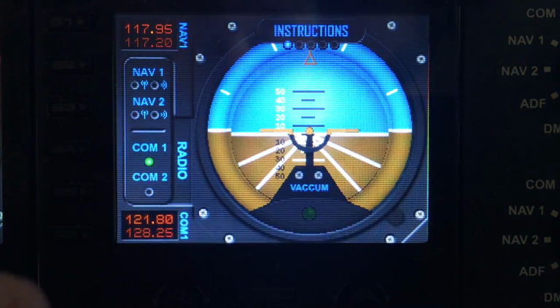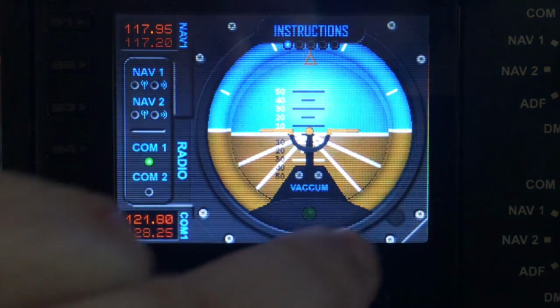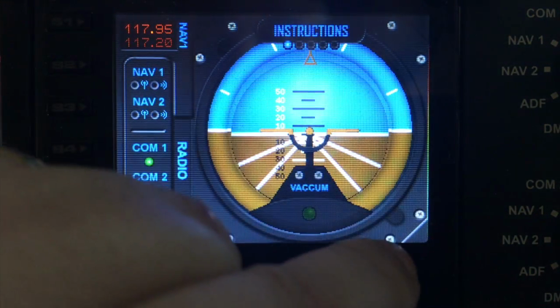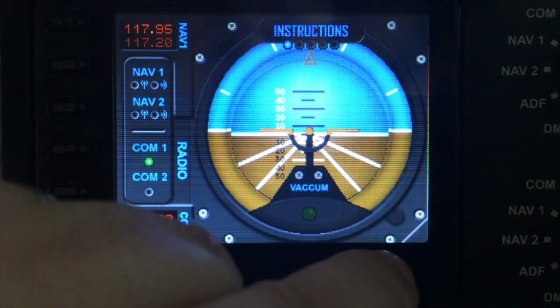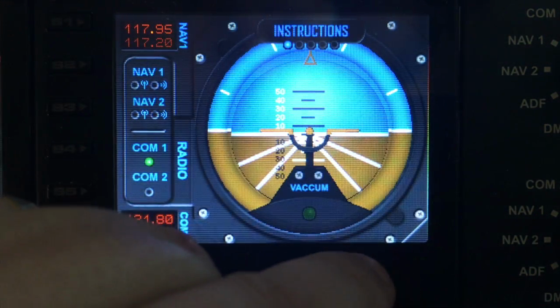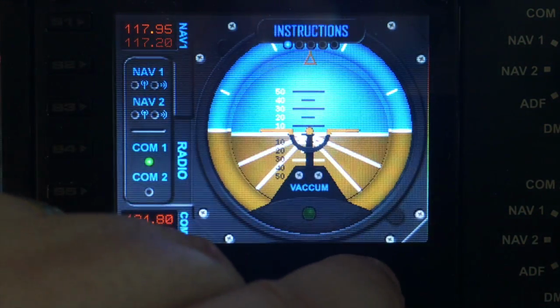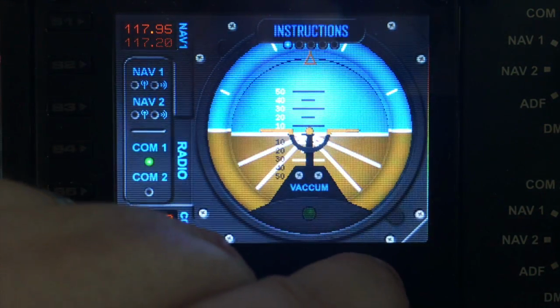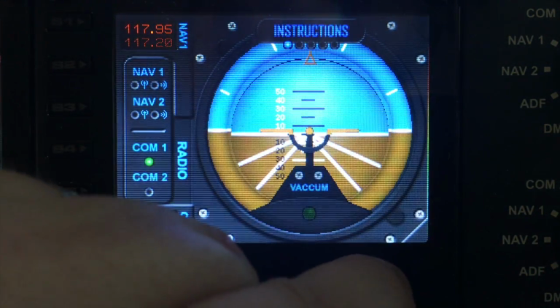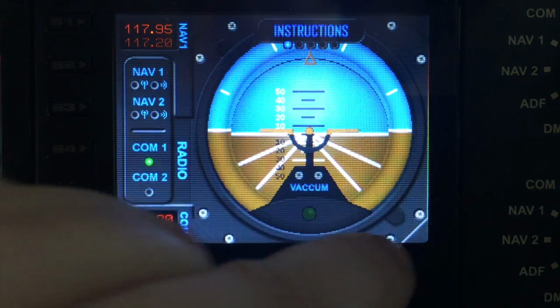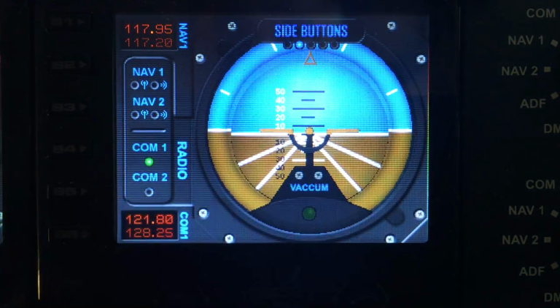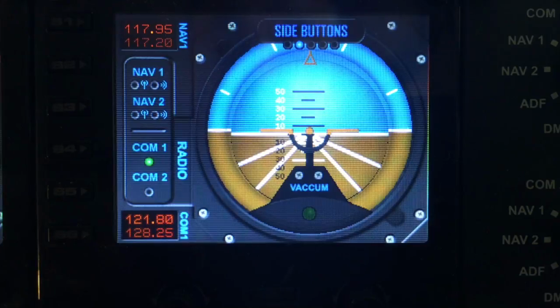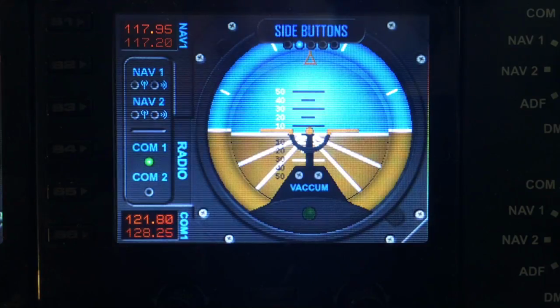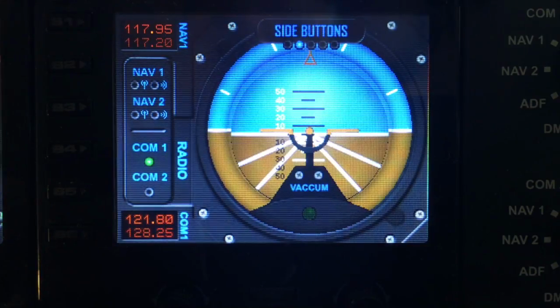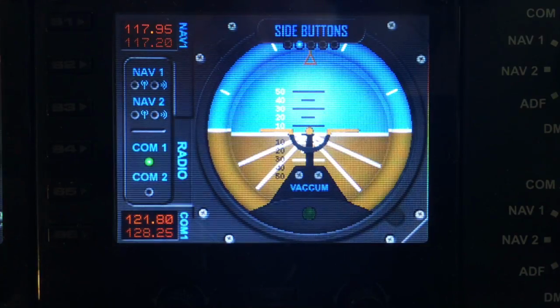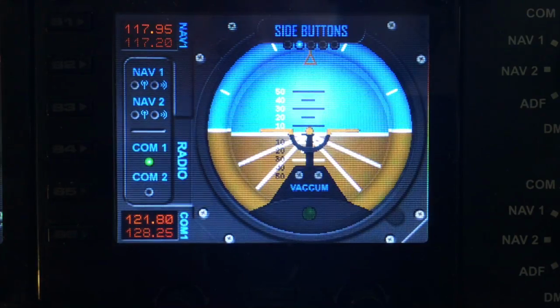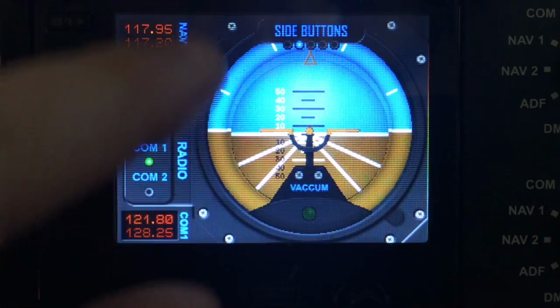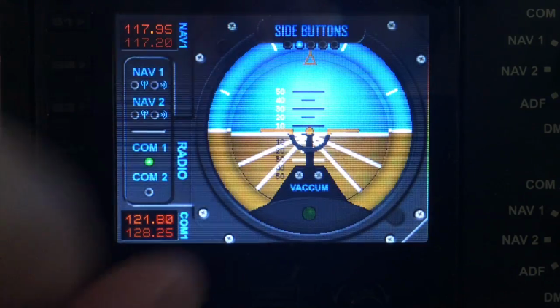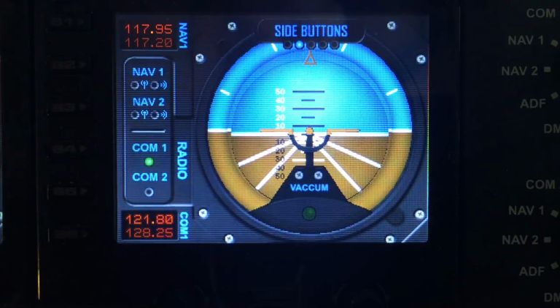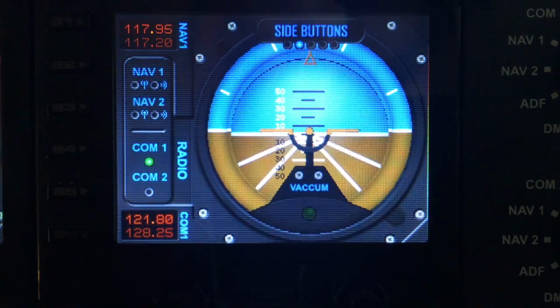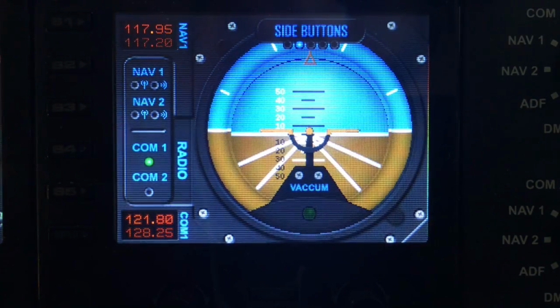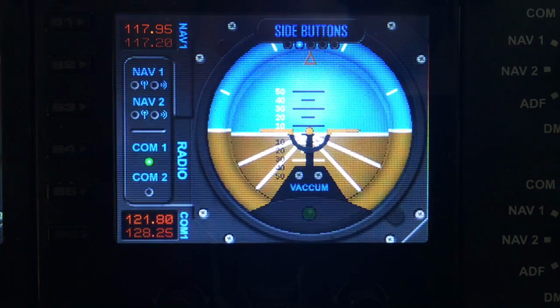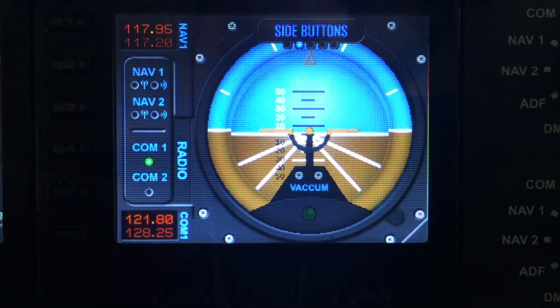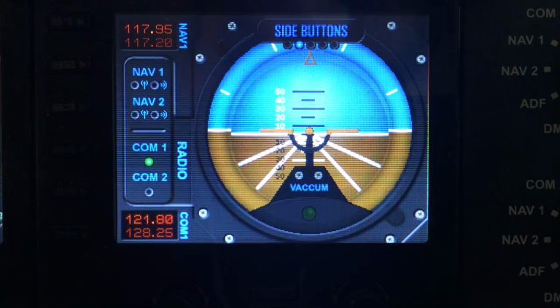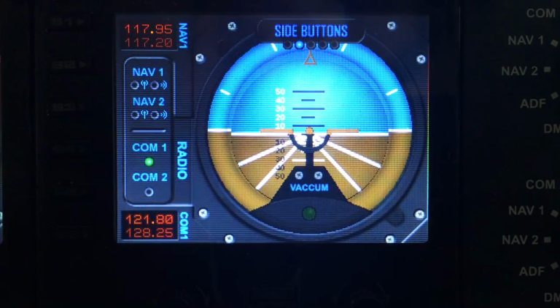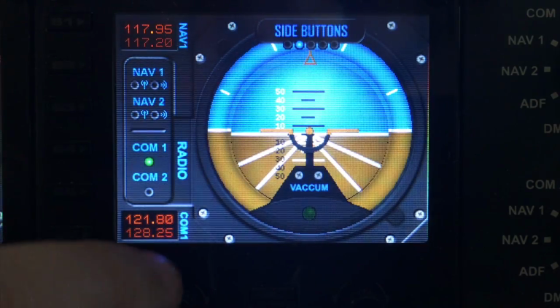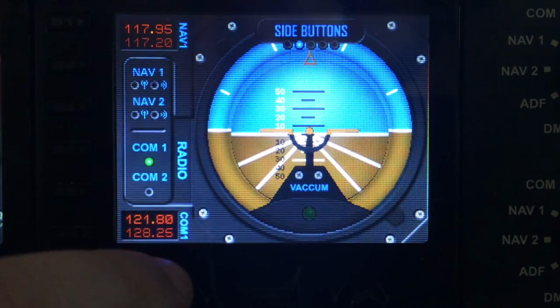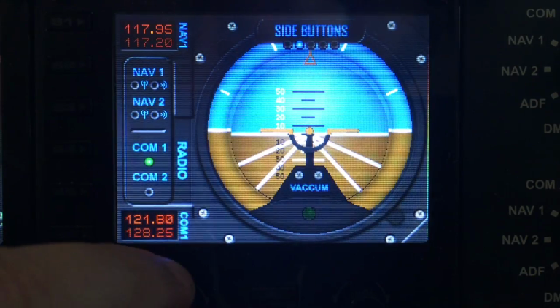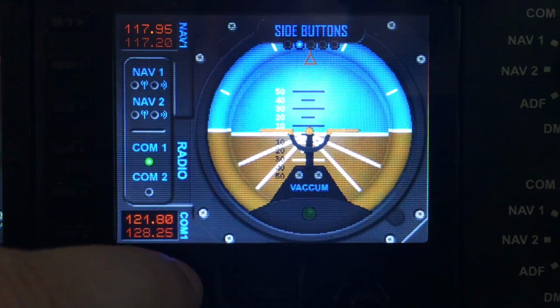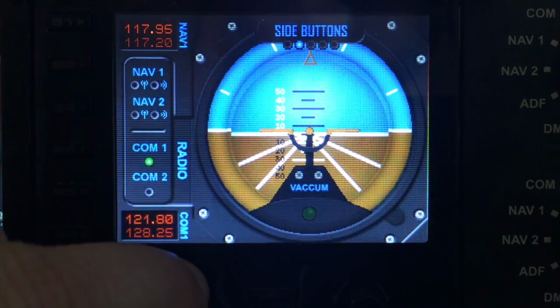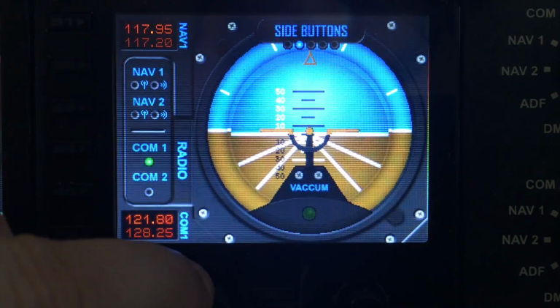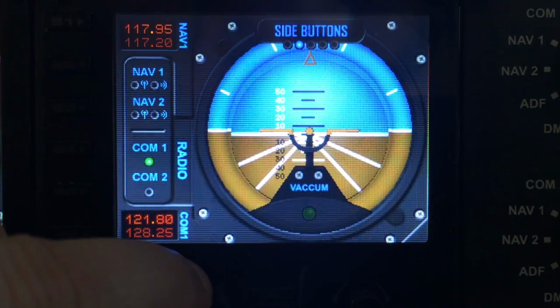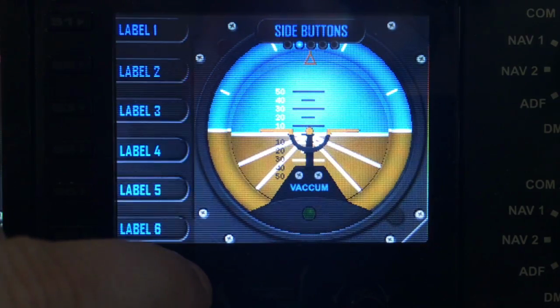Now I'll switch to the next menu item and we have the option to turn side buttons on or off, so we'll turn the side buttons on.